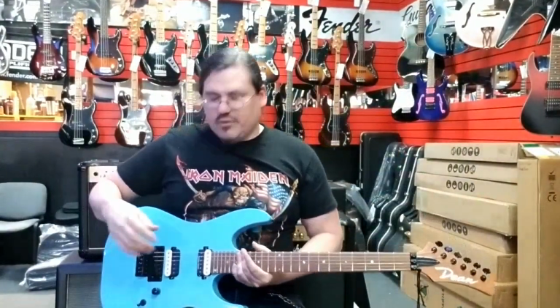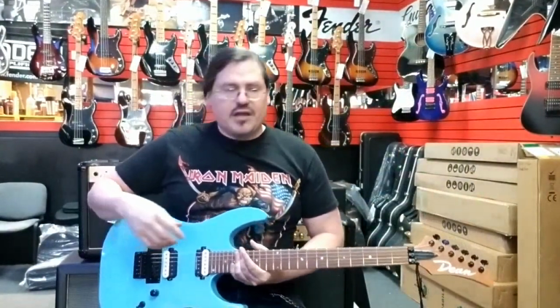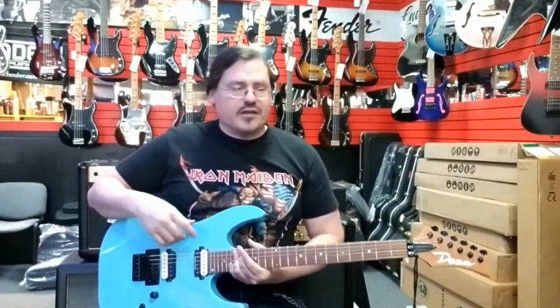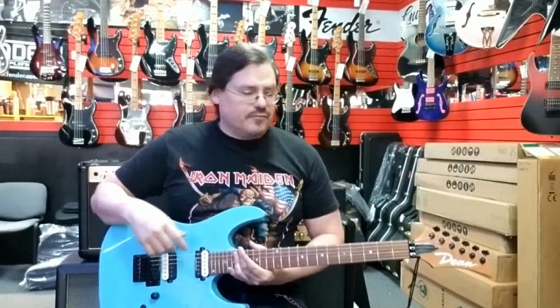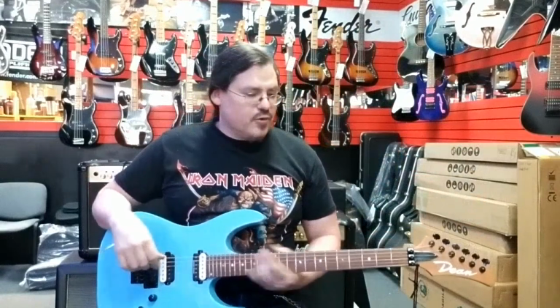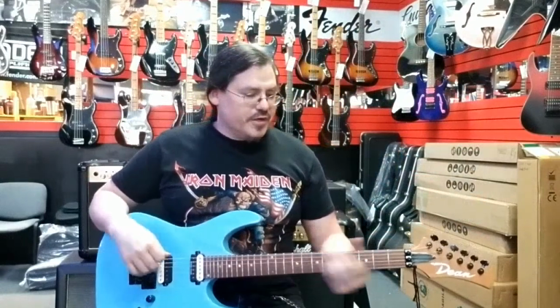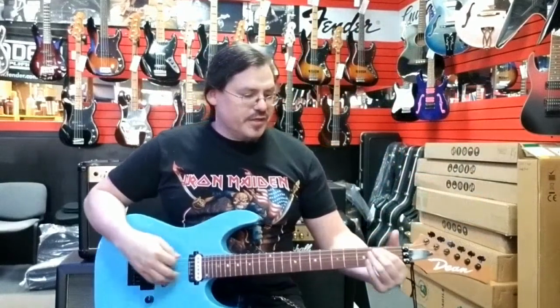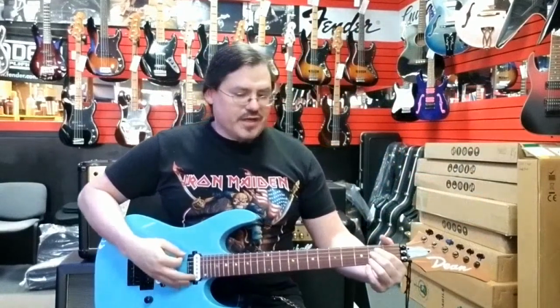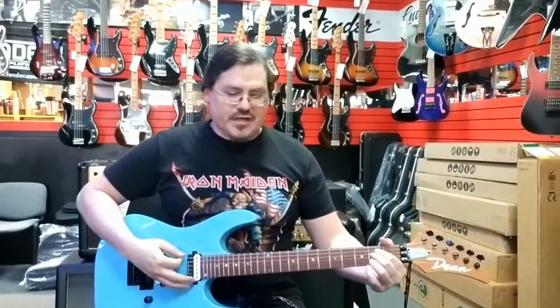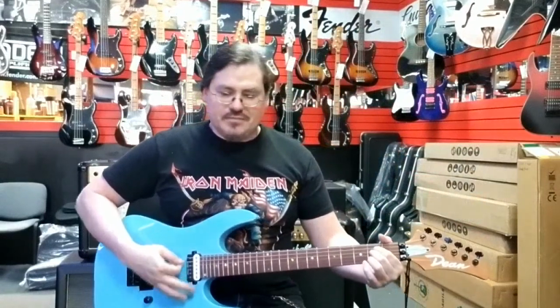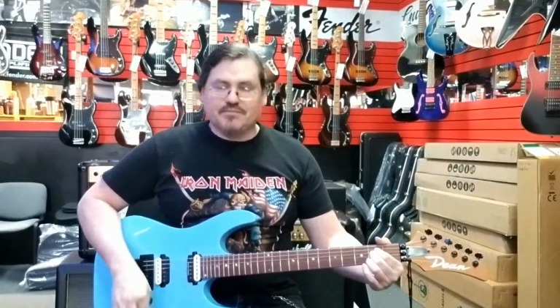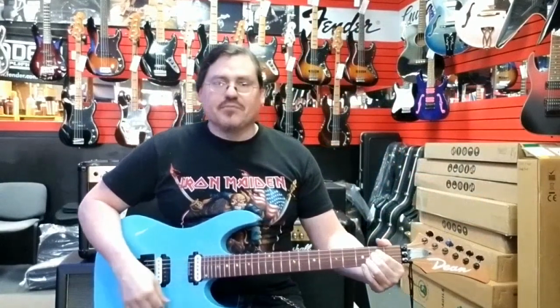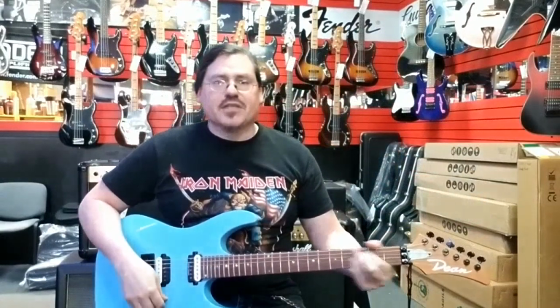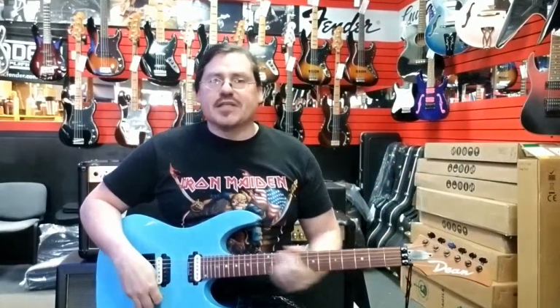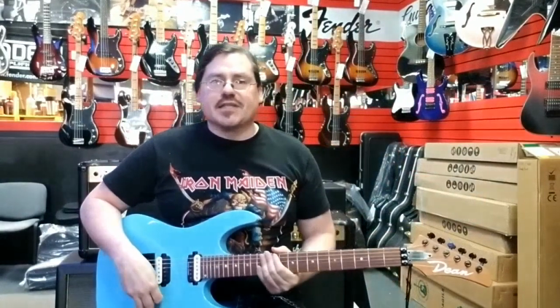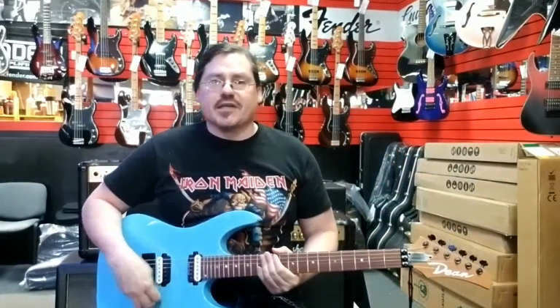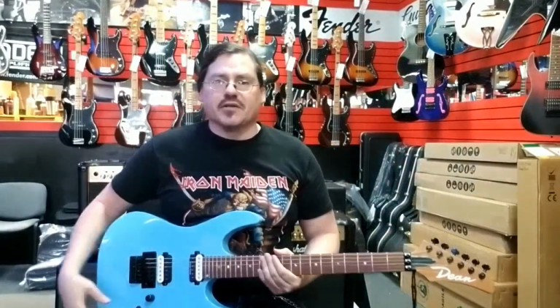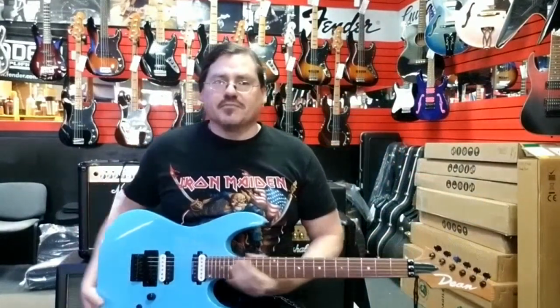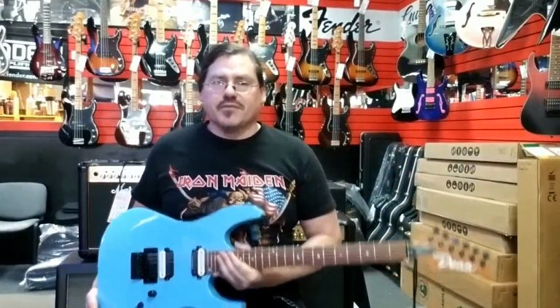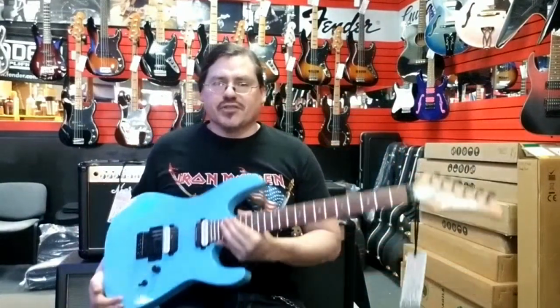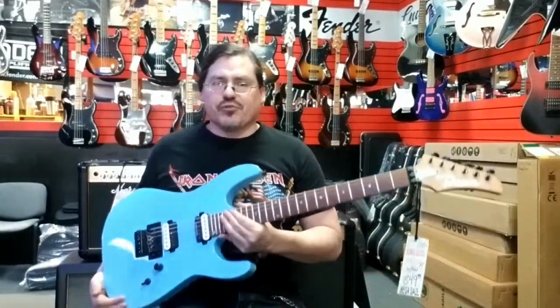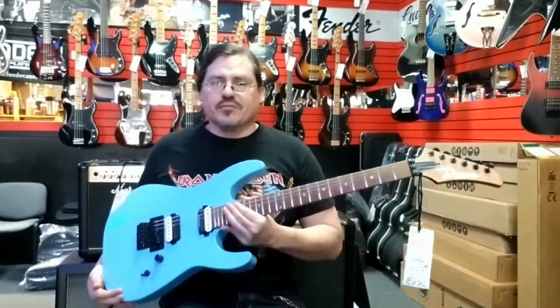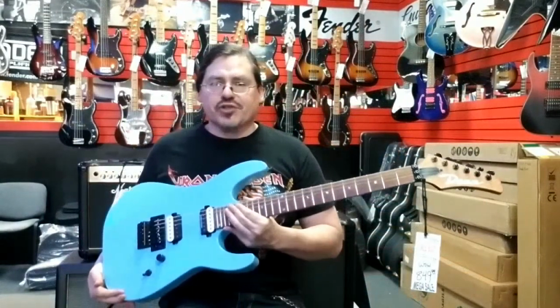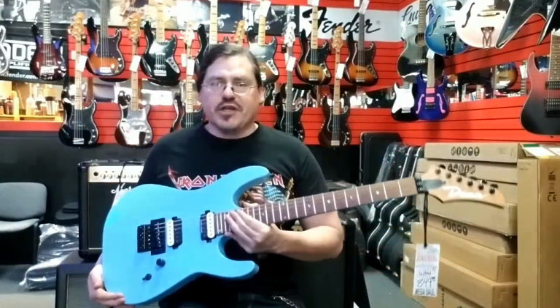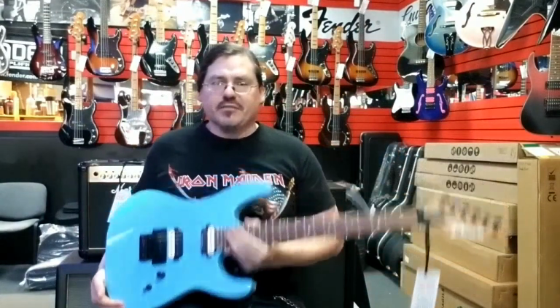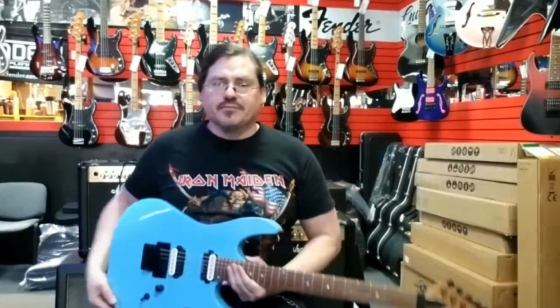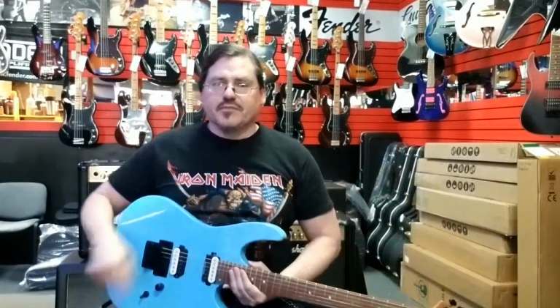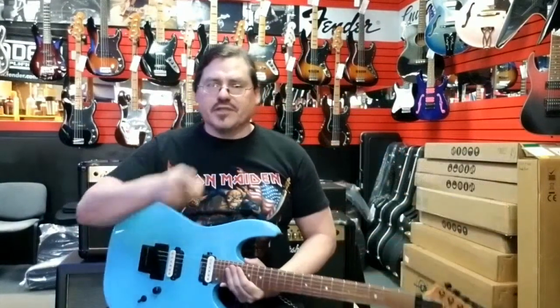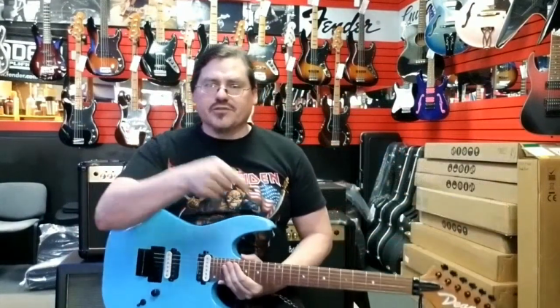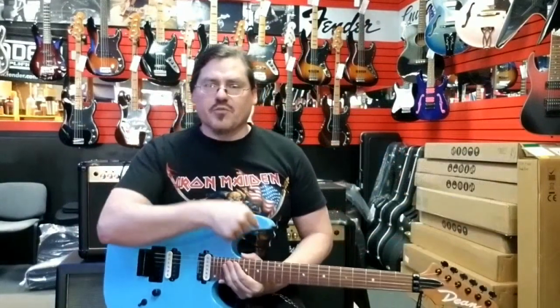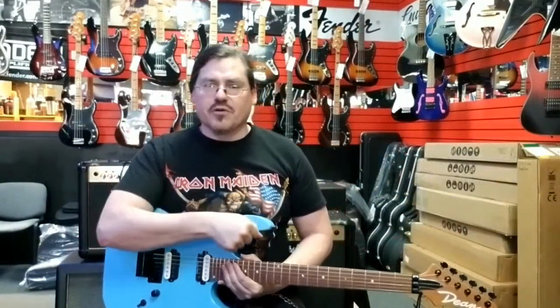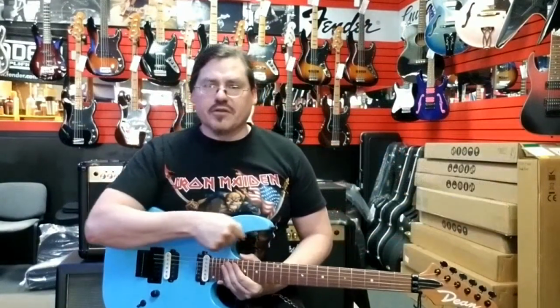Double locking Floyd. This thing is killer — it's a shred machine. Let's hear some more of it.